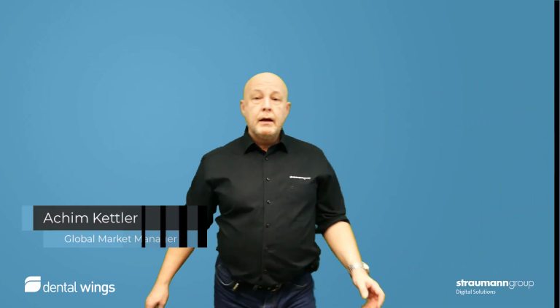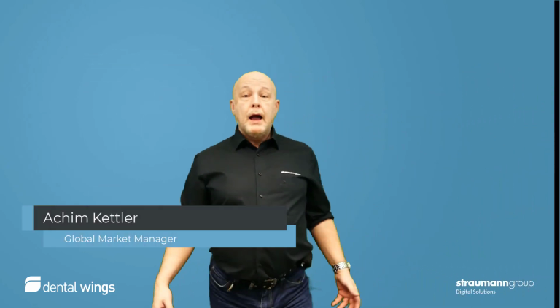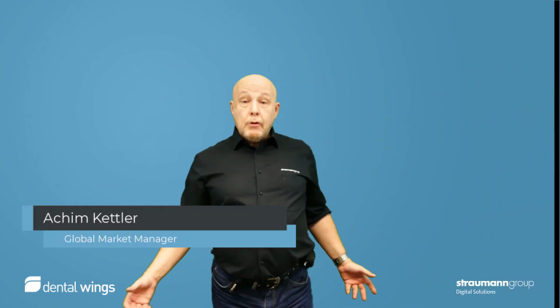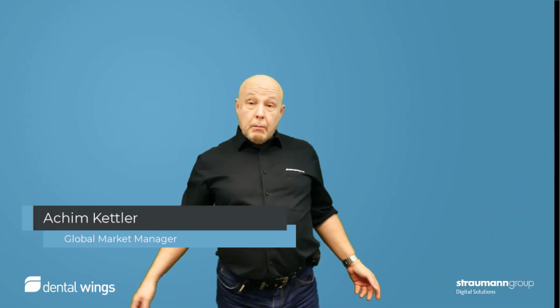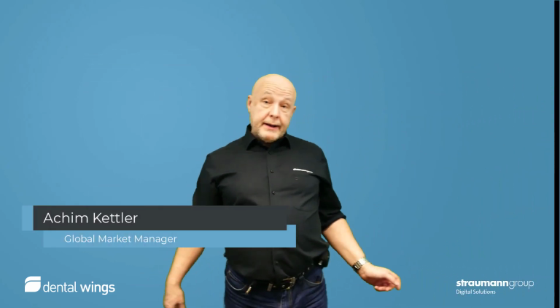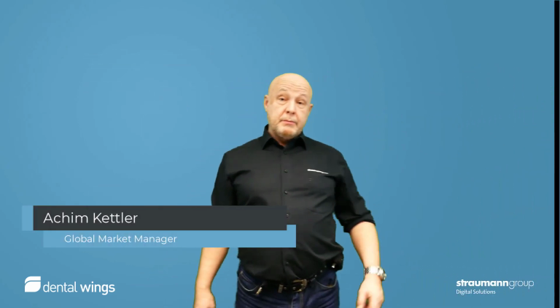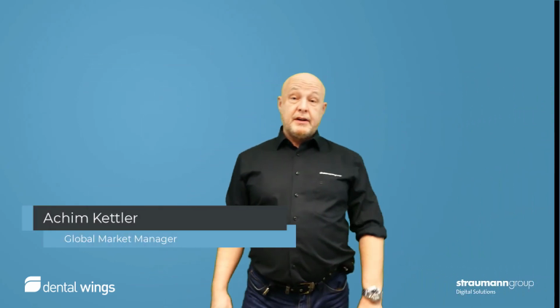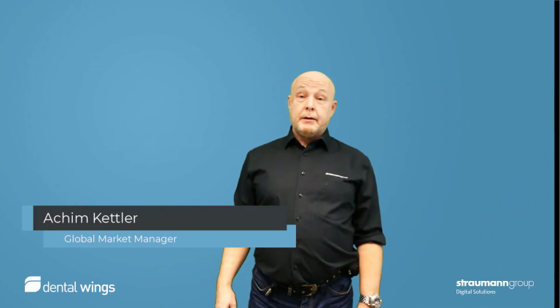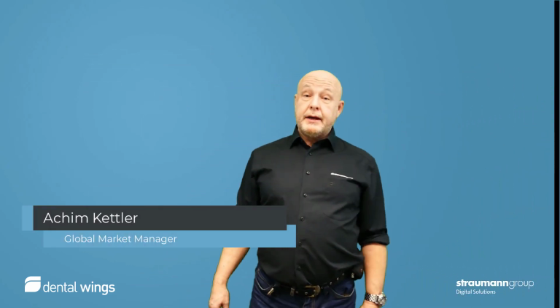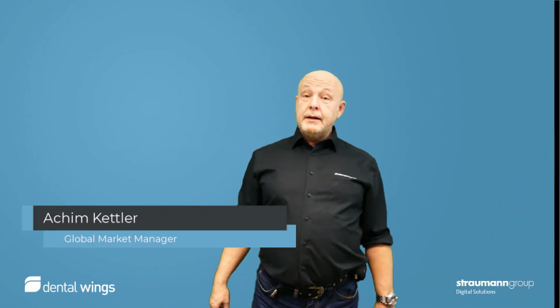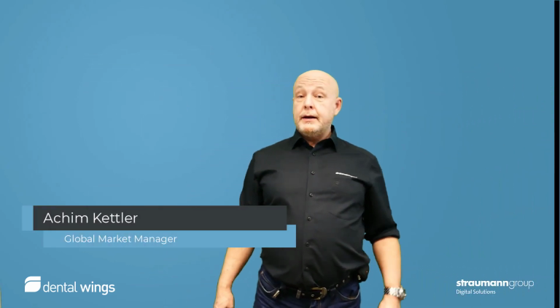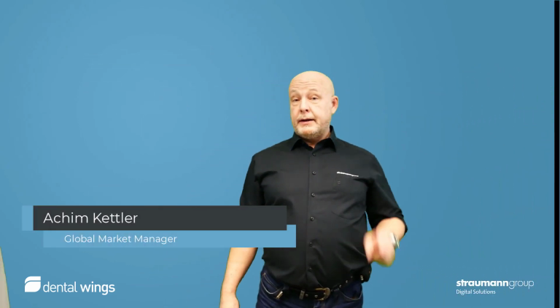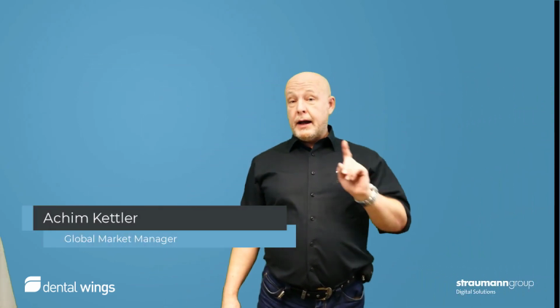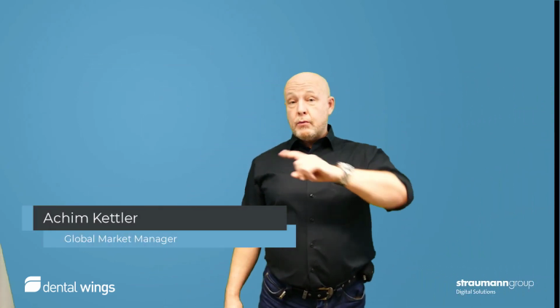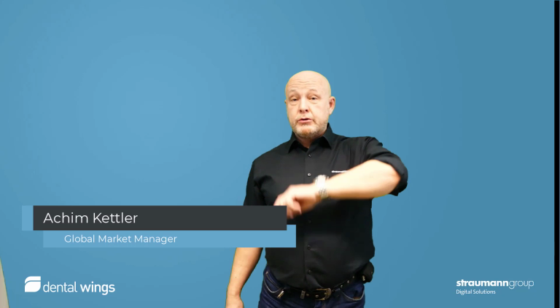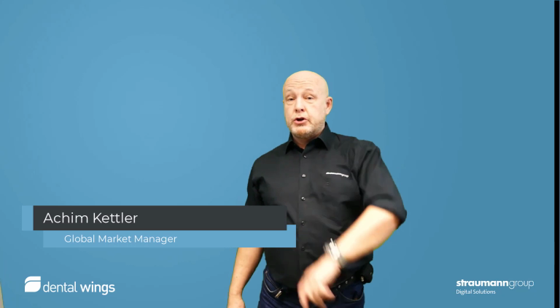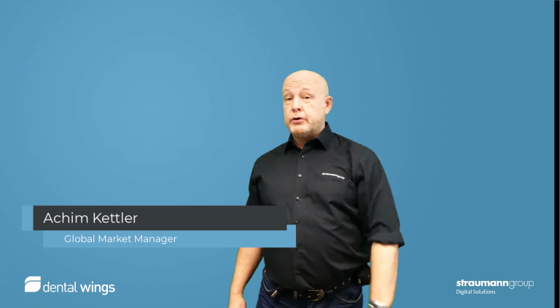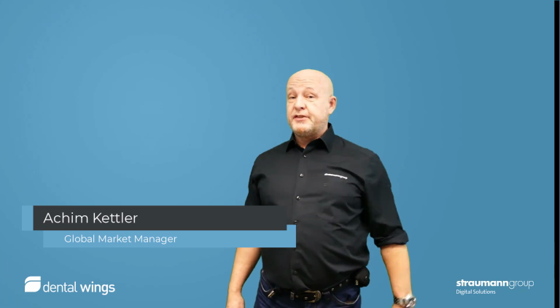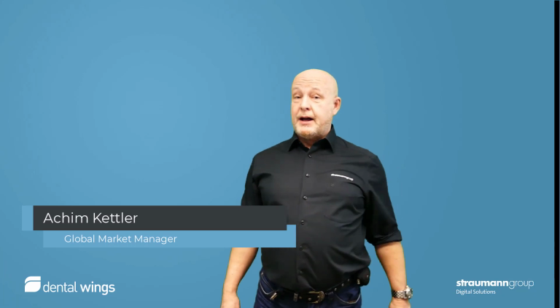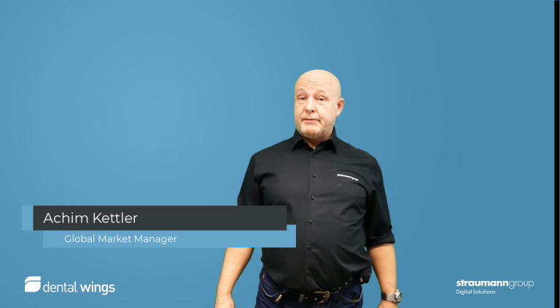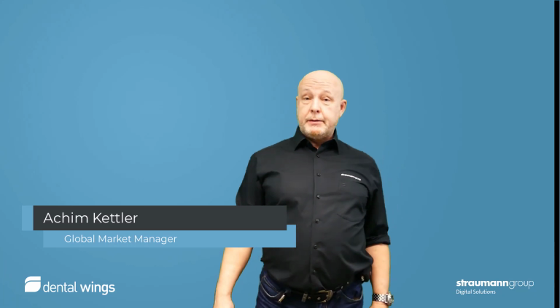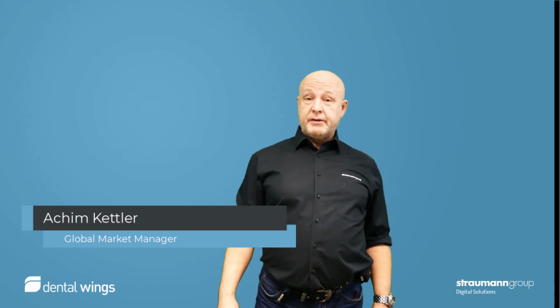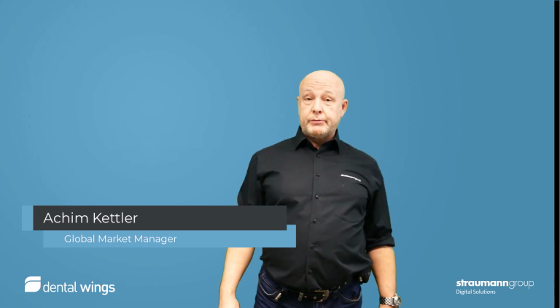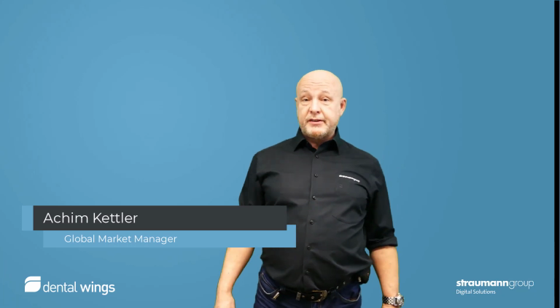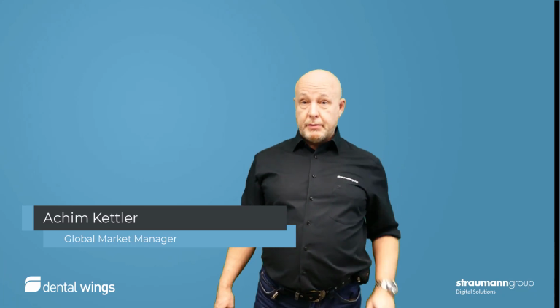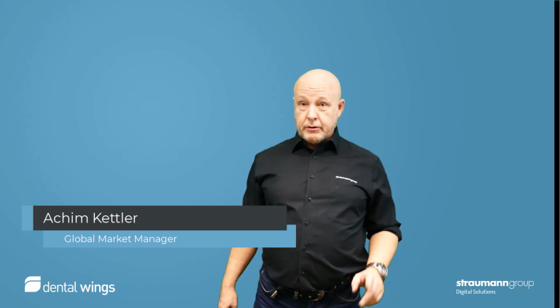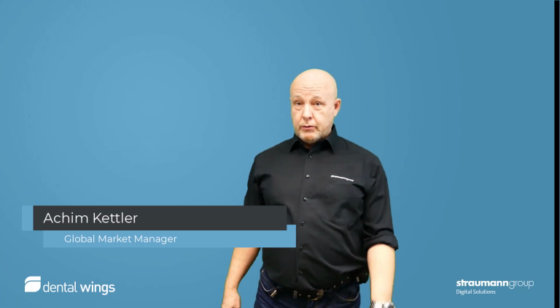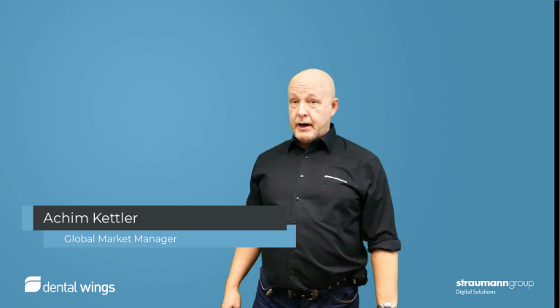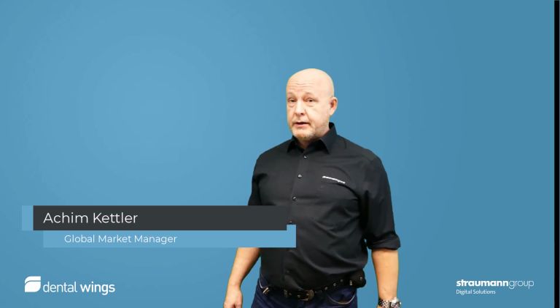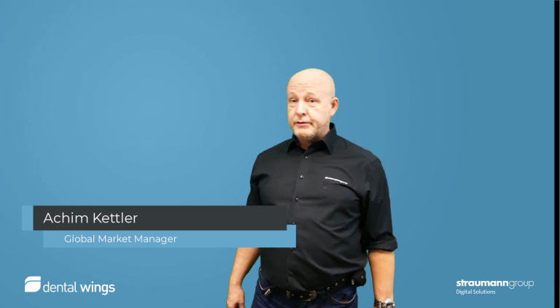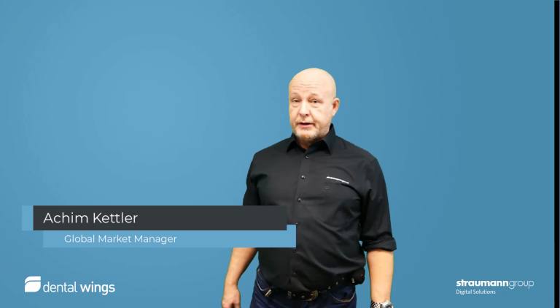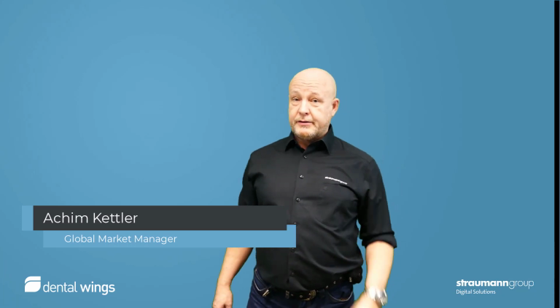Hello, my name is Achim Kettler and I want to show you some tips and tricks about co-diagnostics.